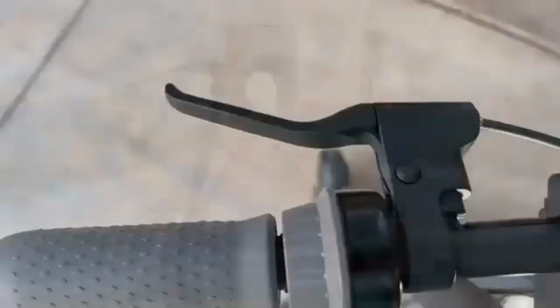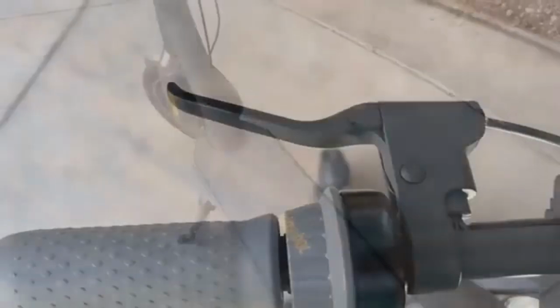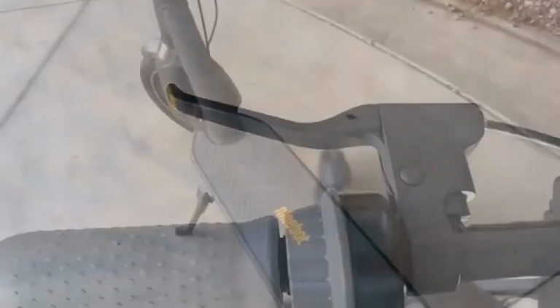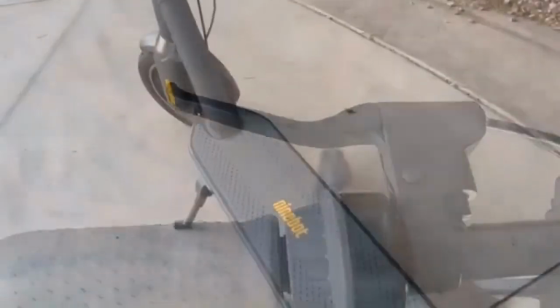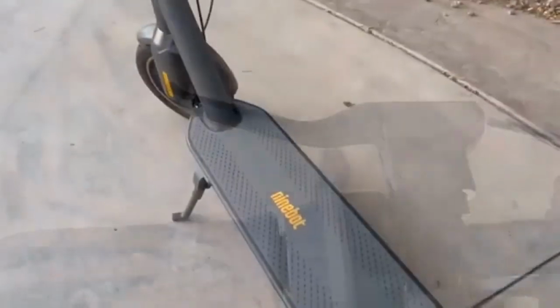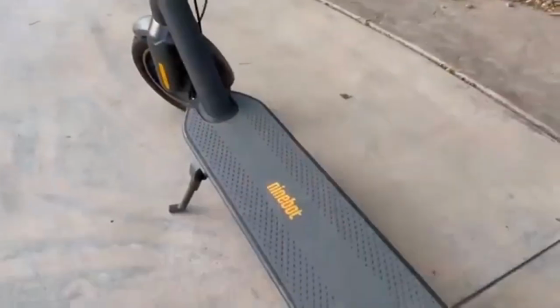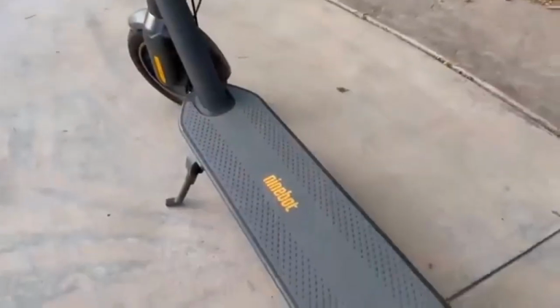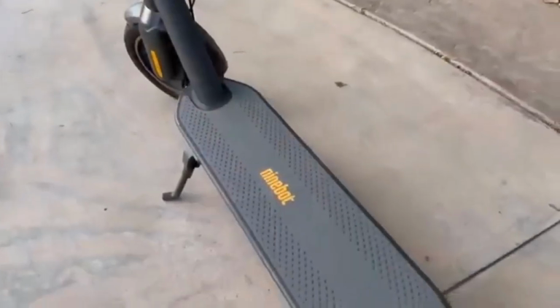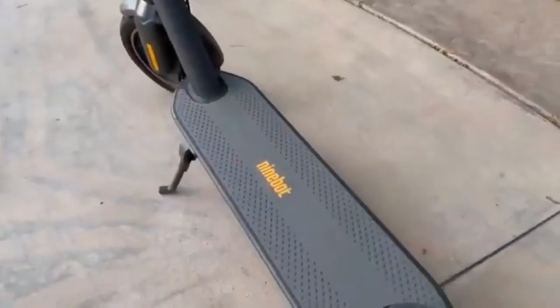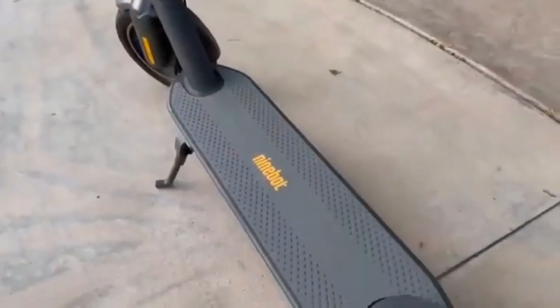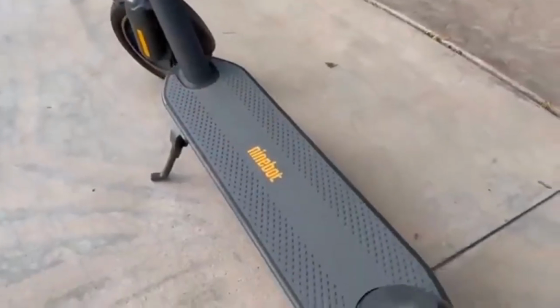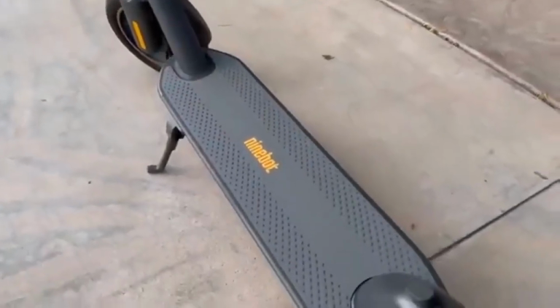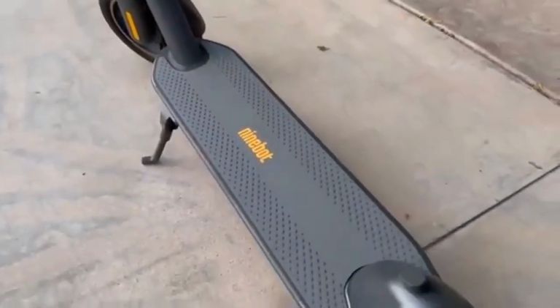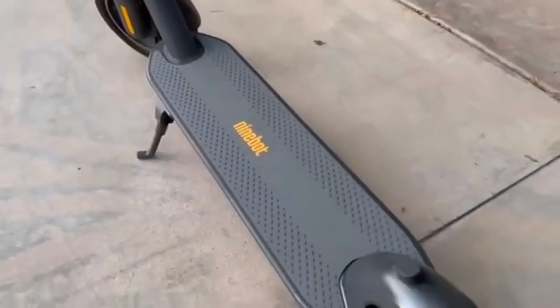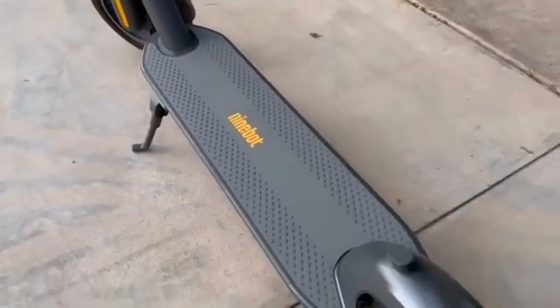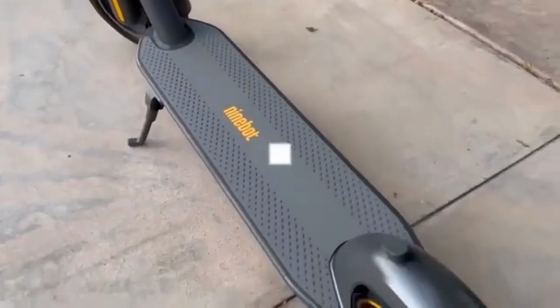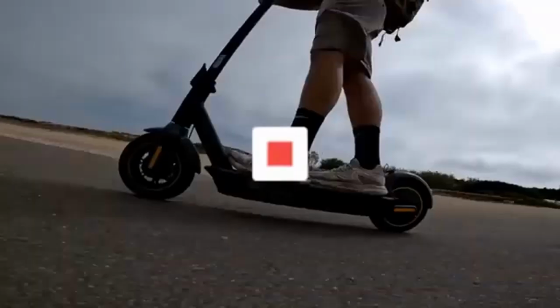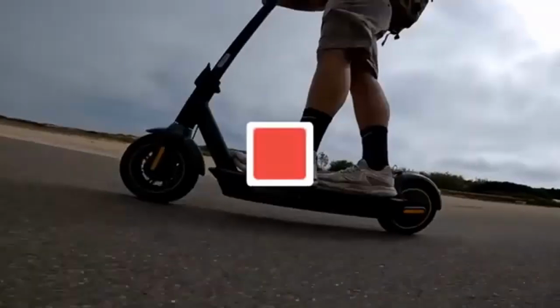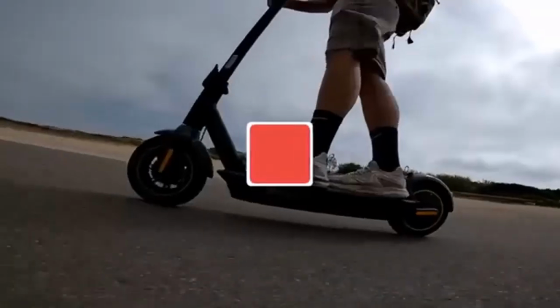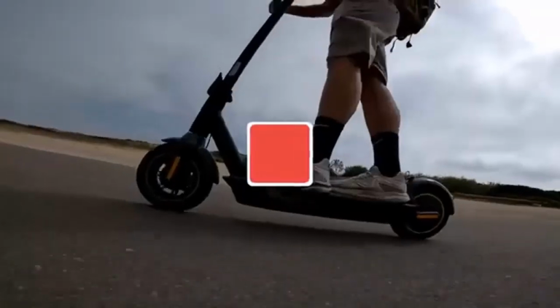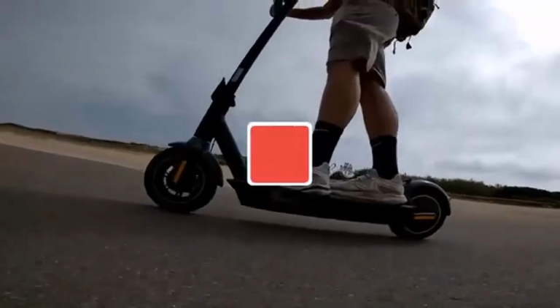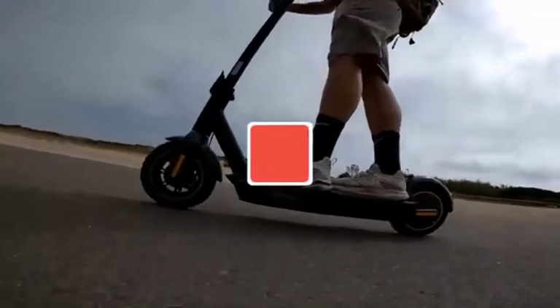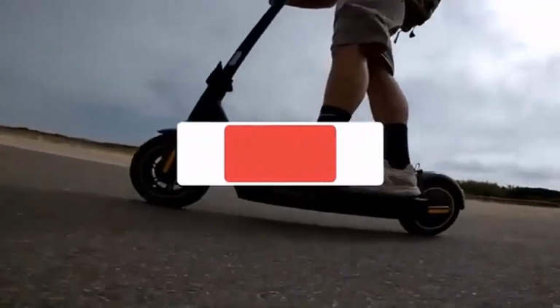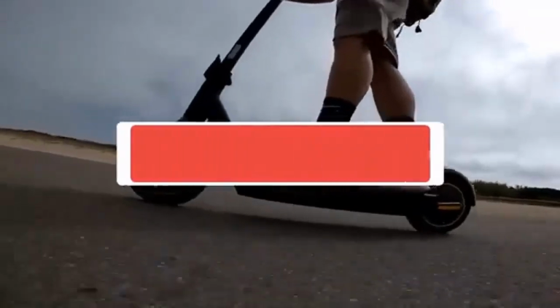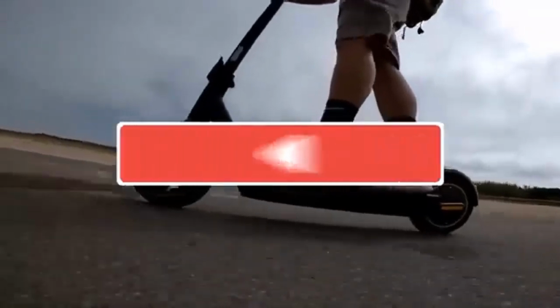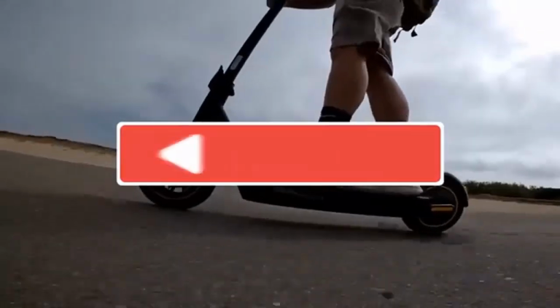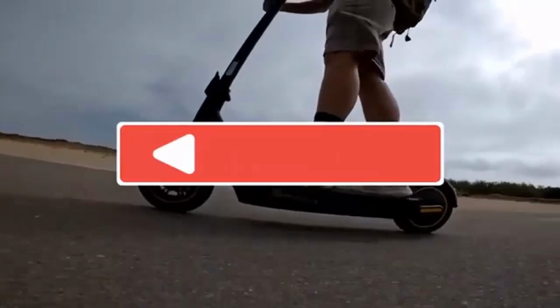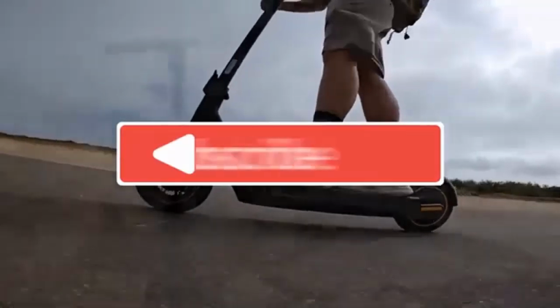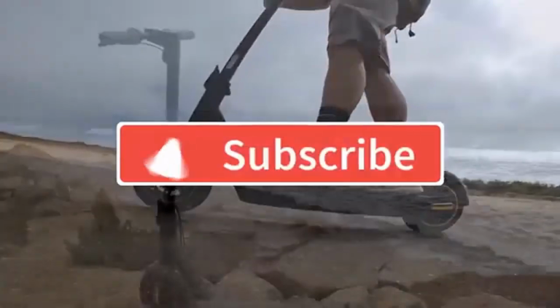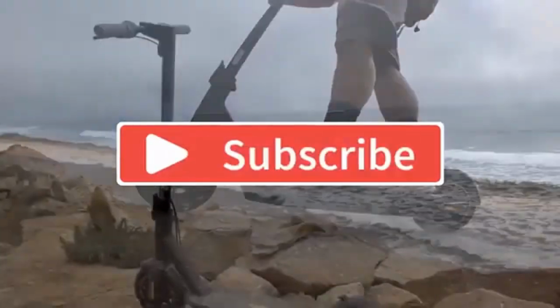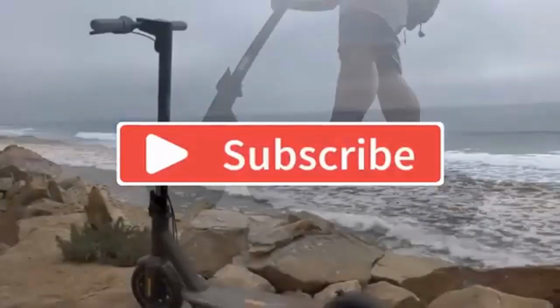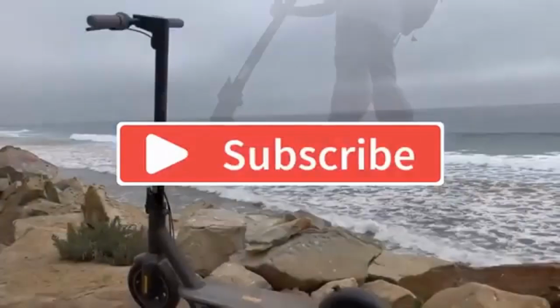Today we will be doing an in-depth review video of the Ninebot G30P versus G30LP.